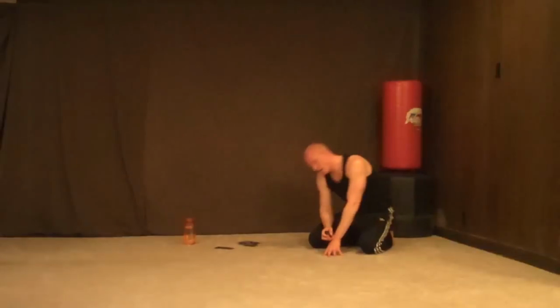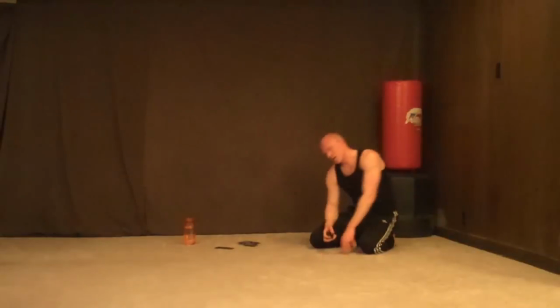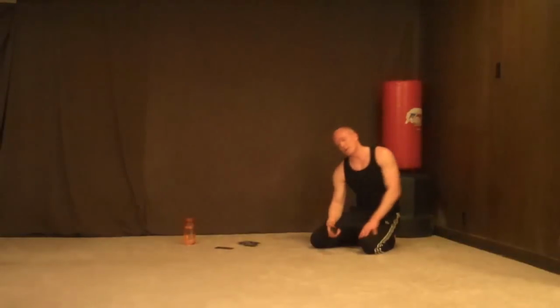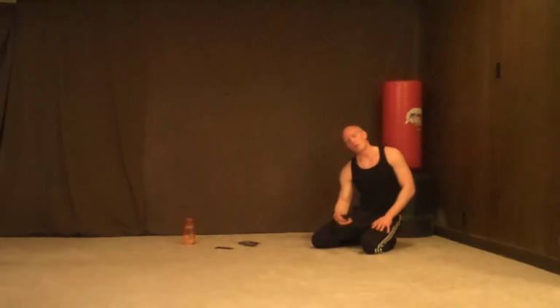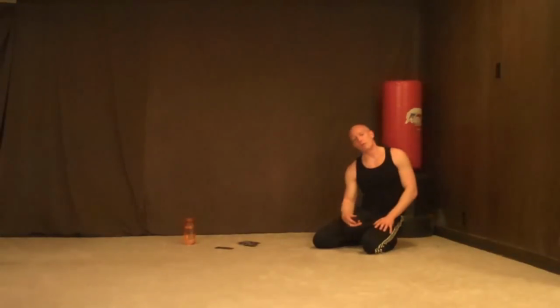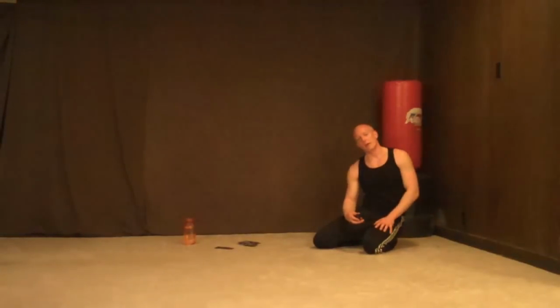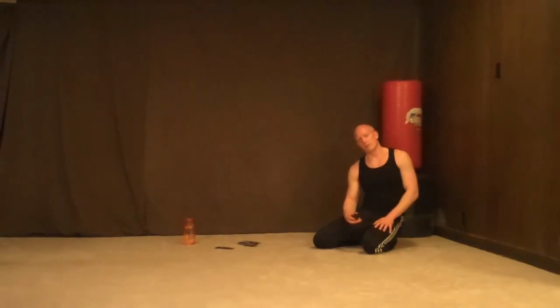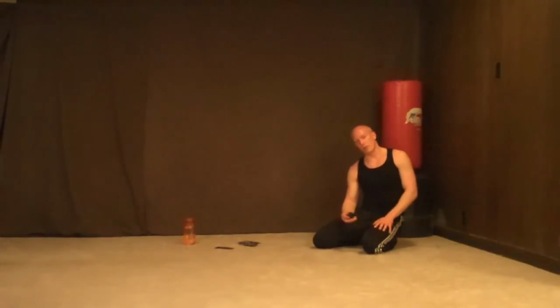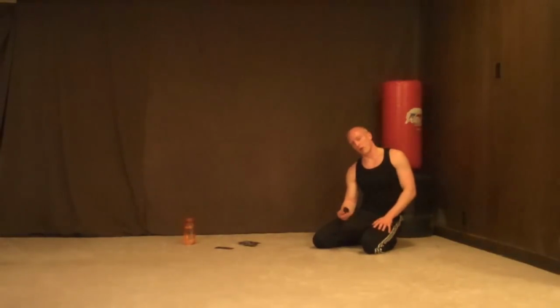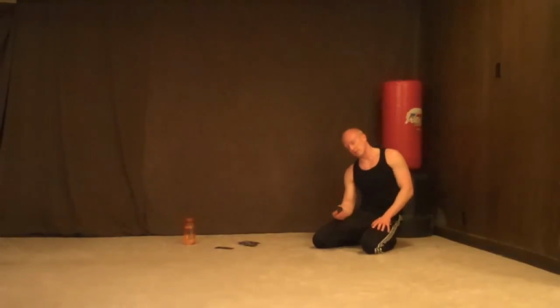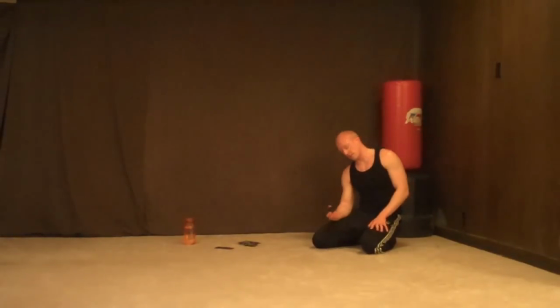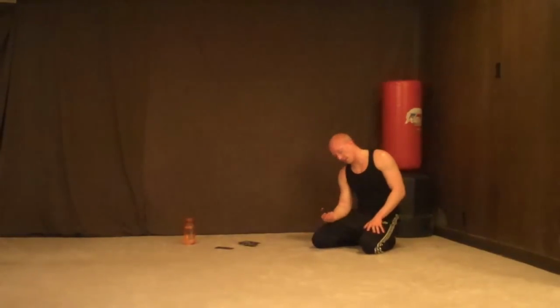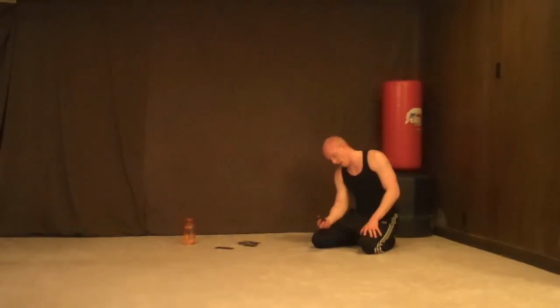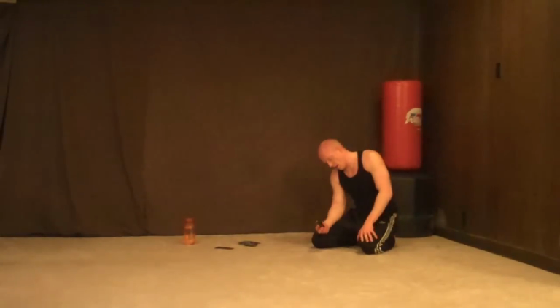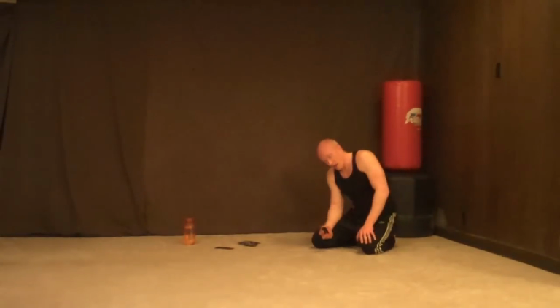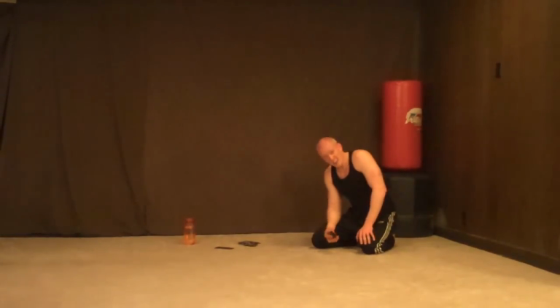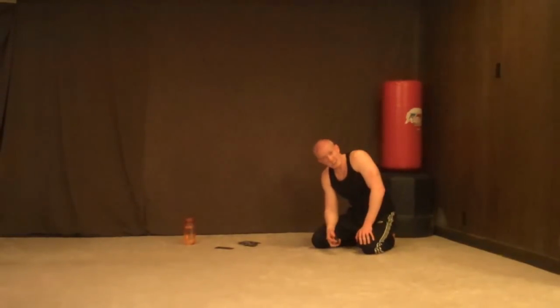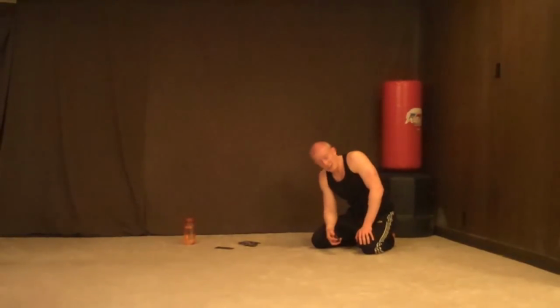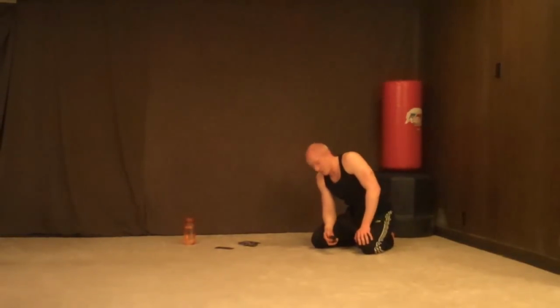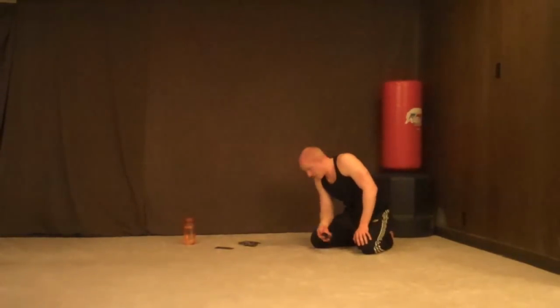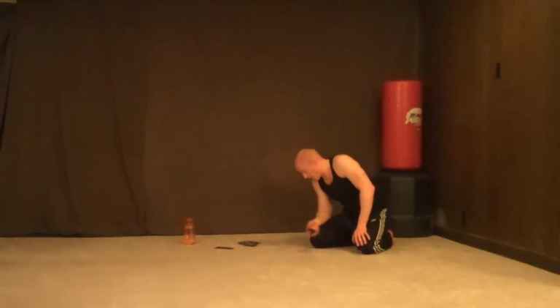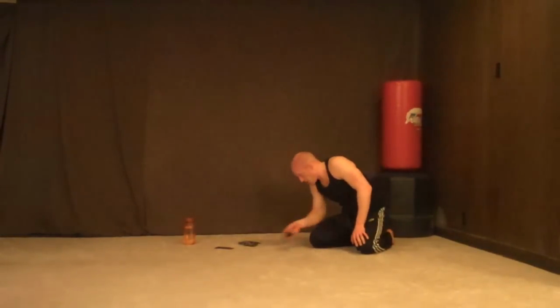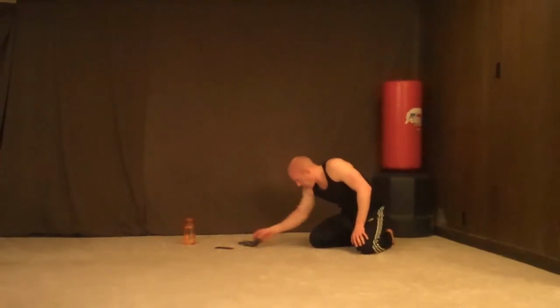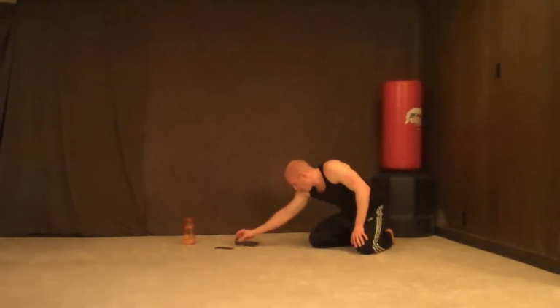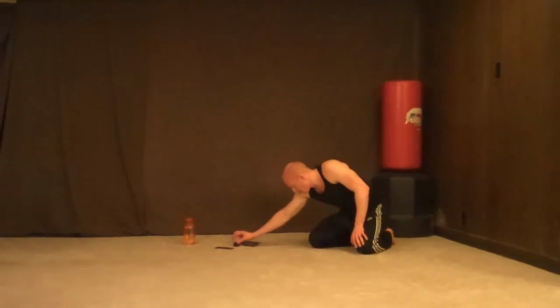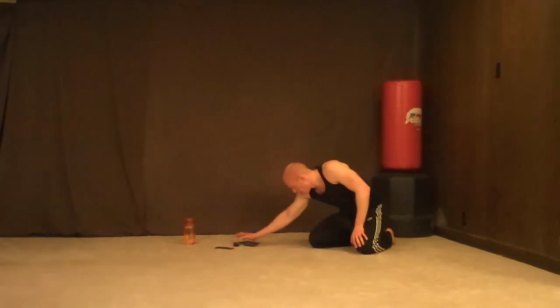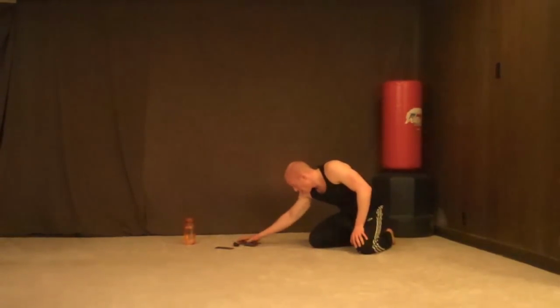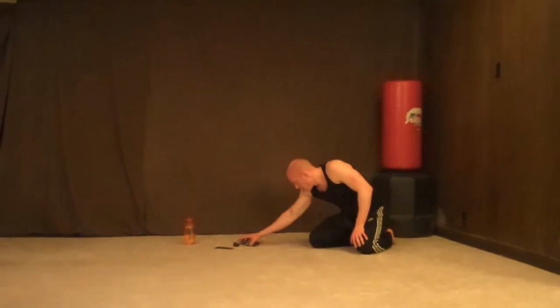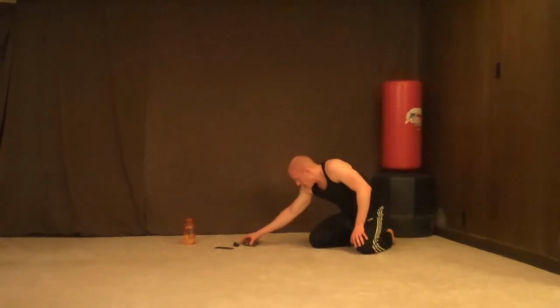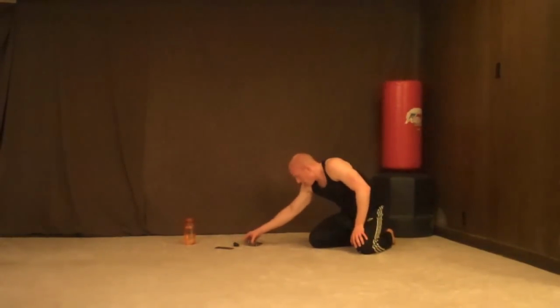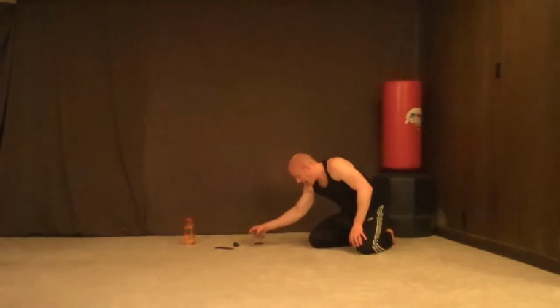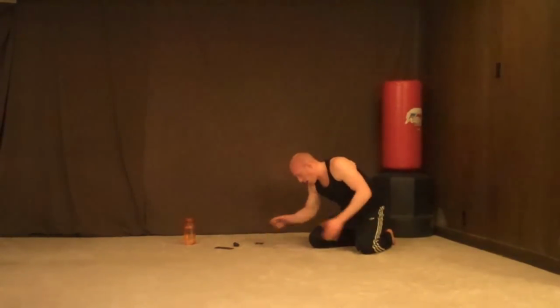Didn't quite make it through our wall sits — actually didn't even start them, but wow.